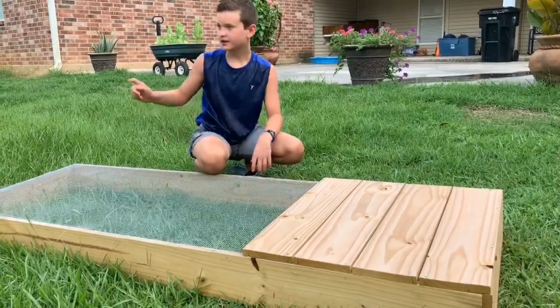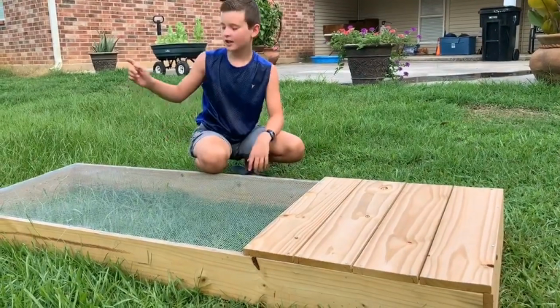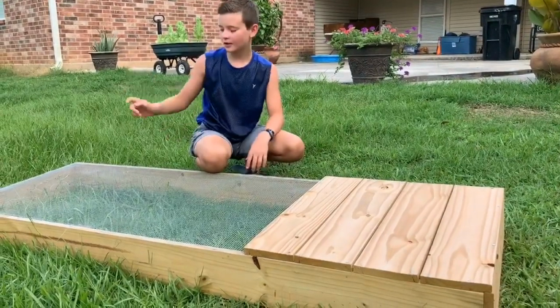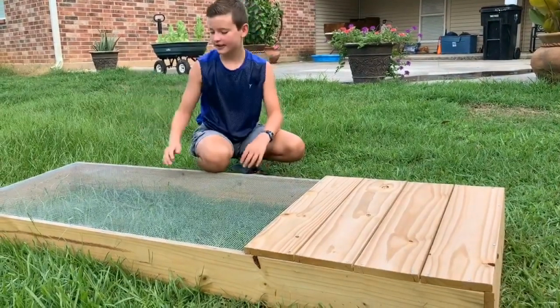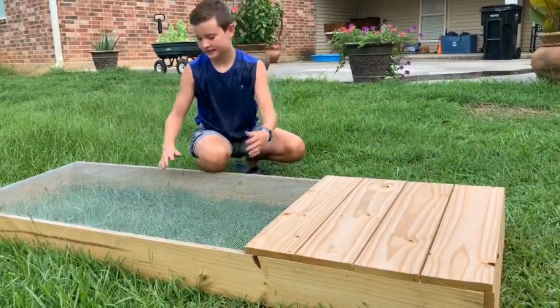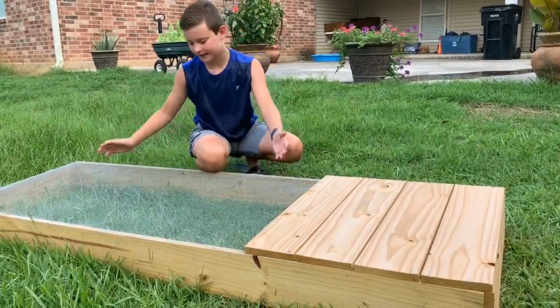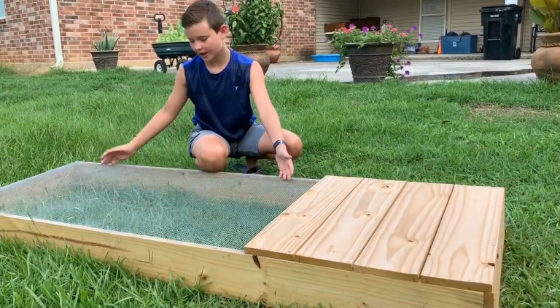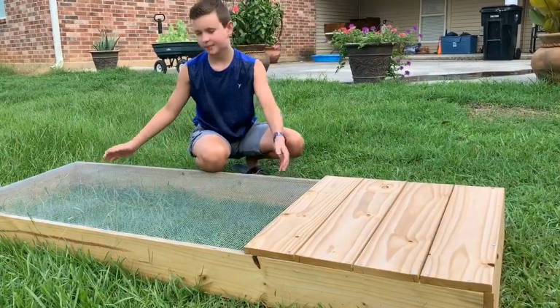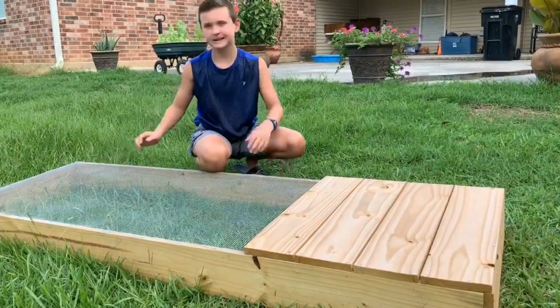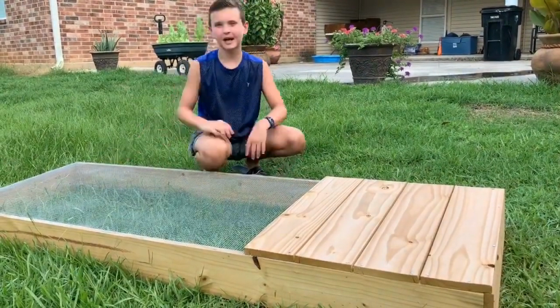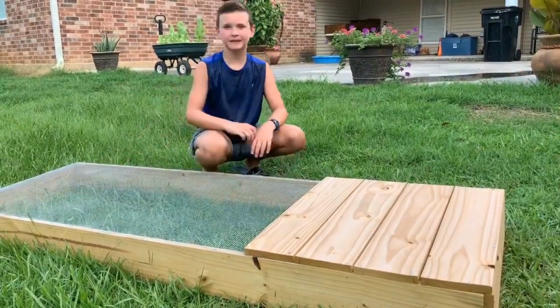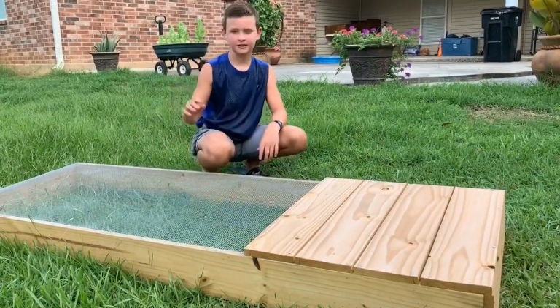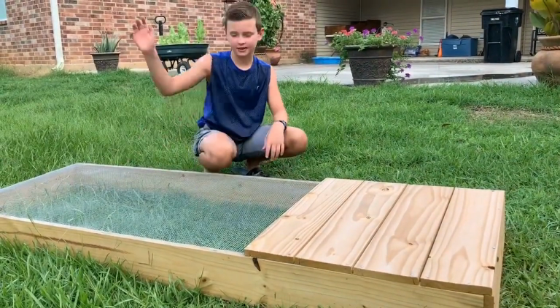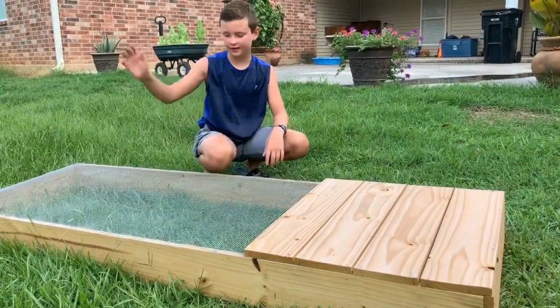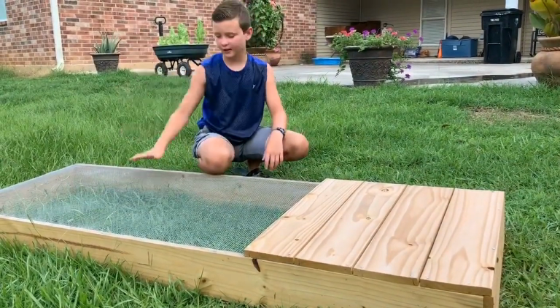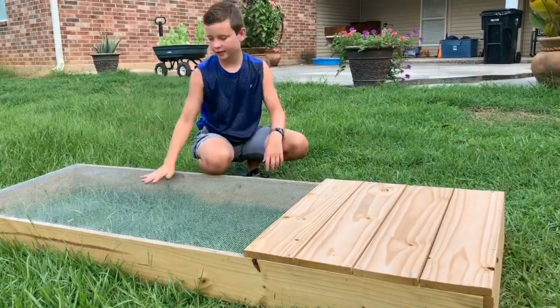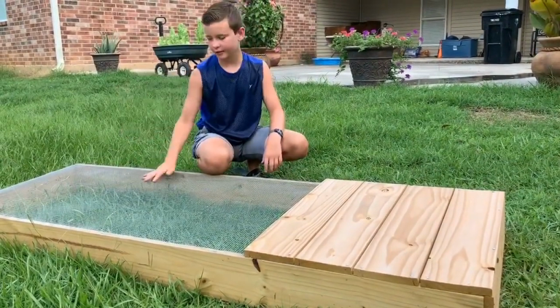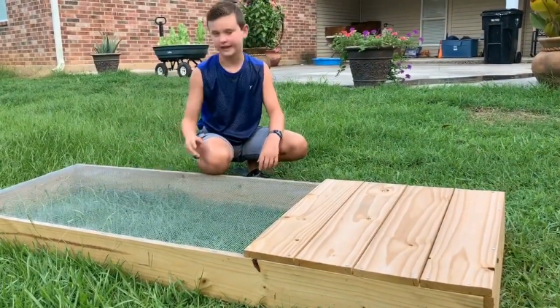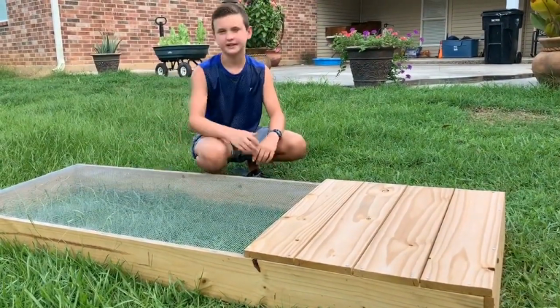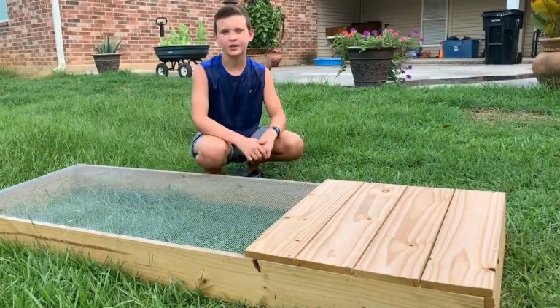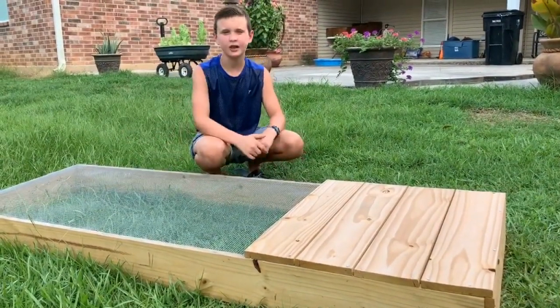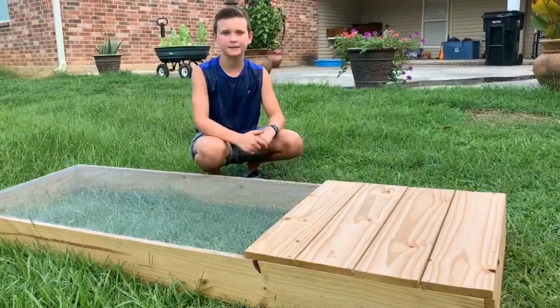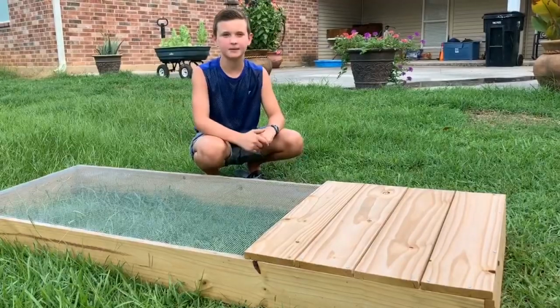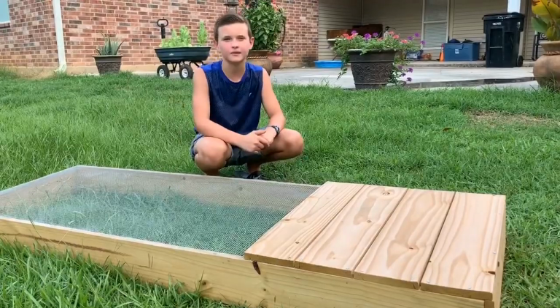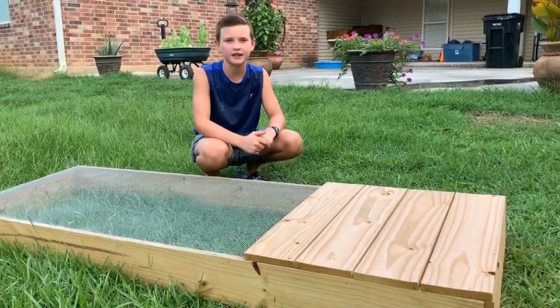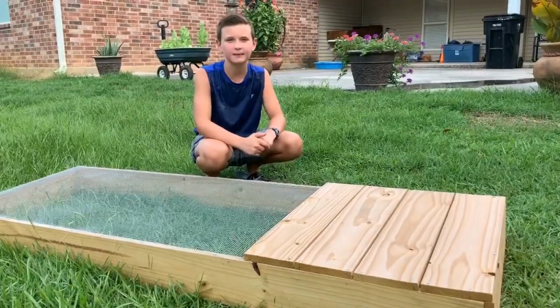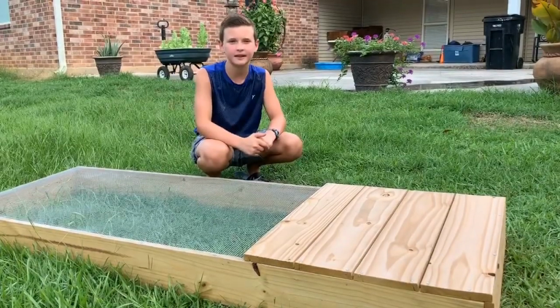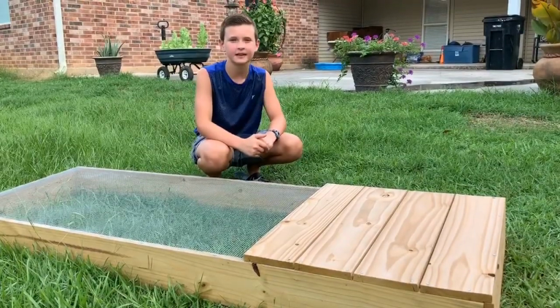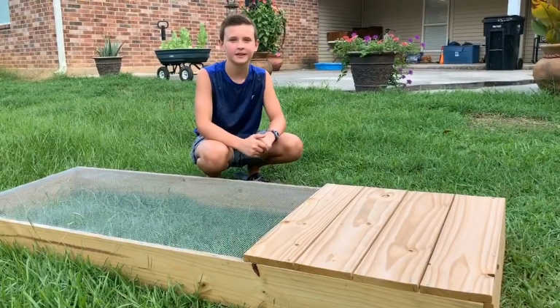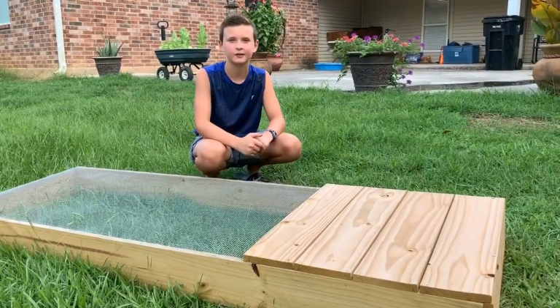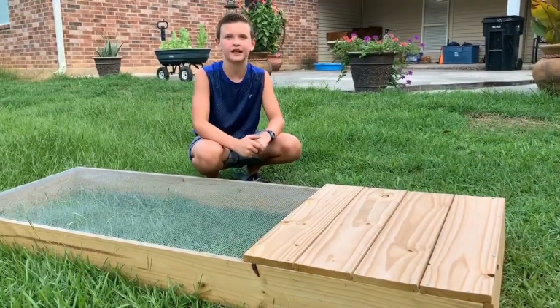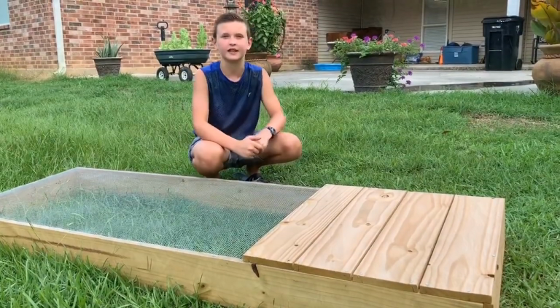And also he has this big open spot for sun to go through, so he can soak up some UVB and UVA.